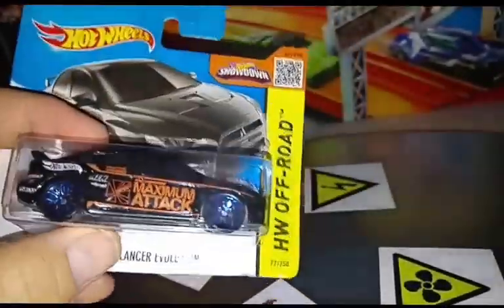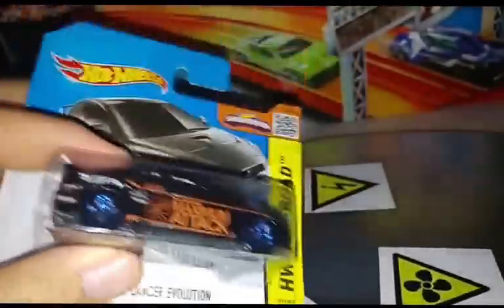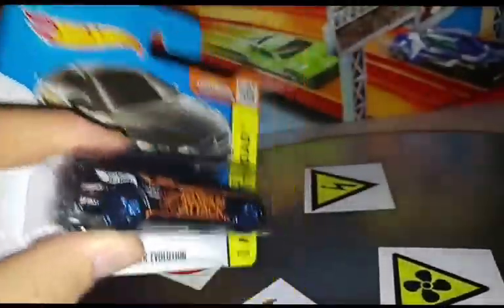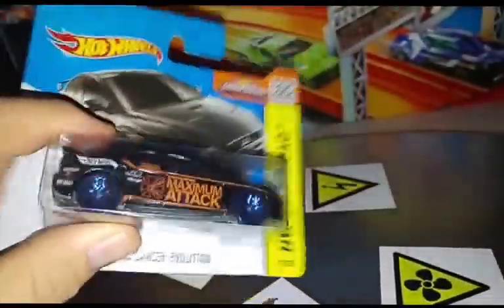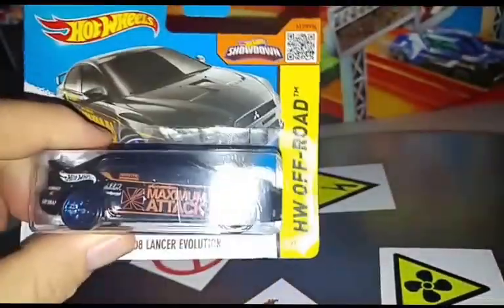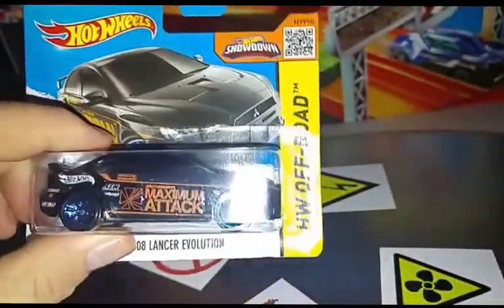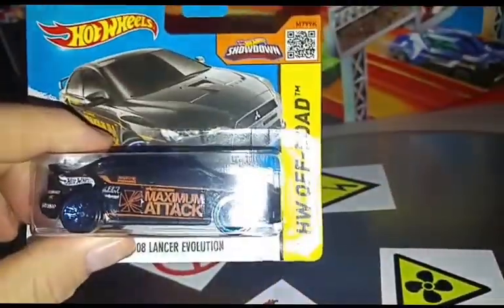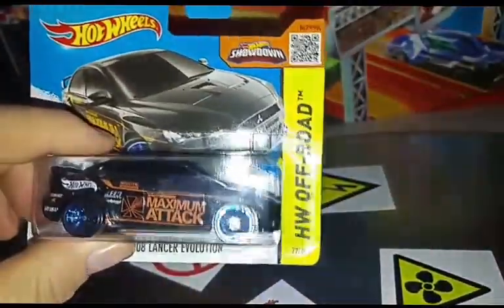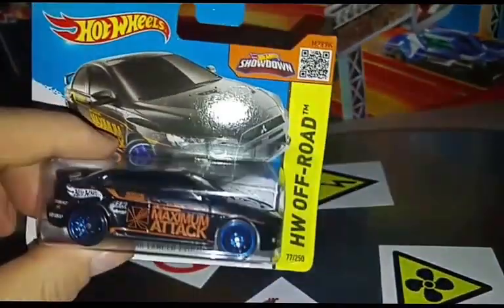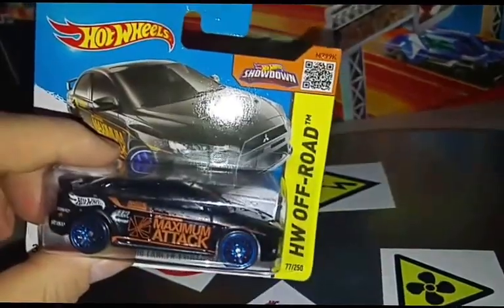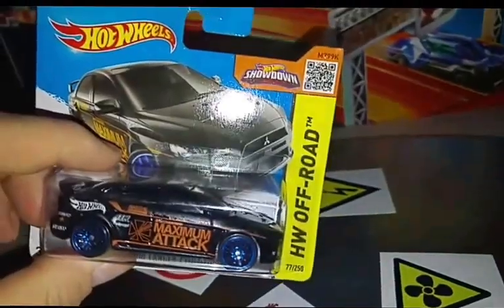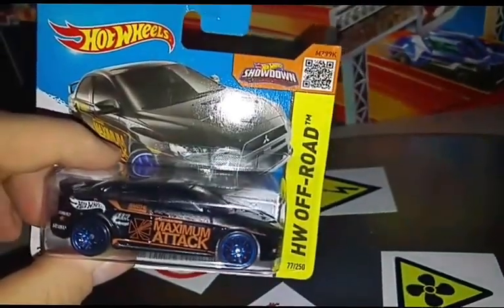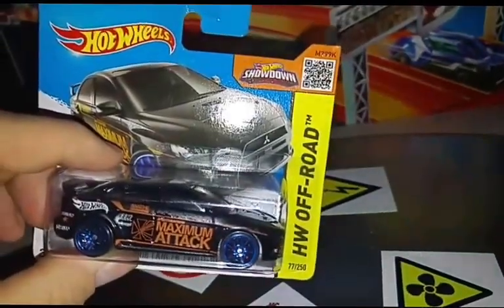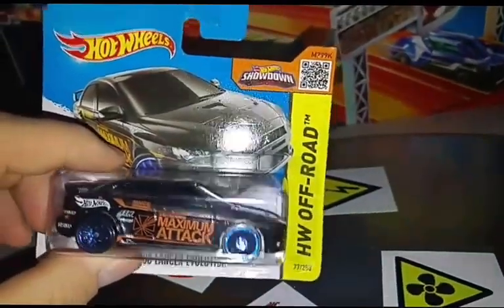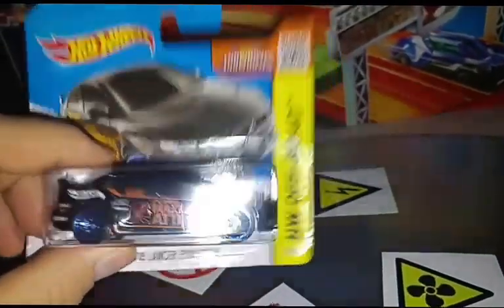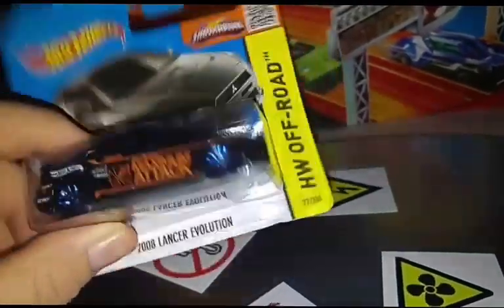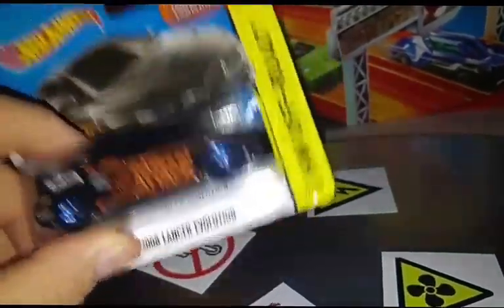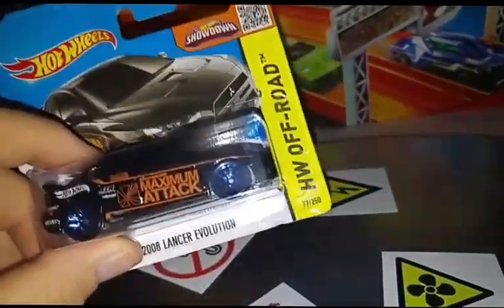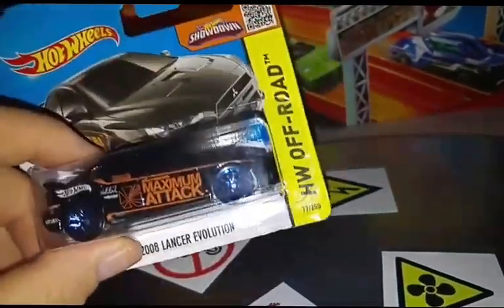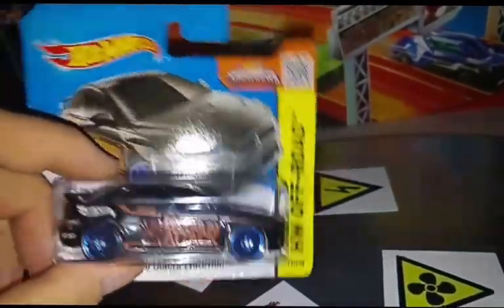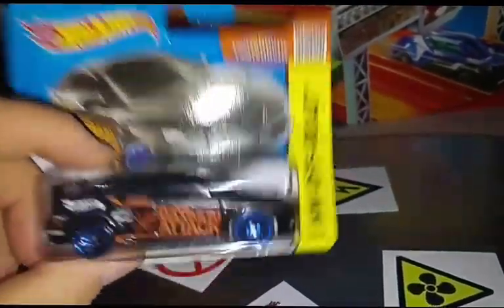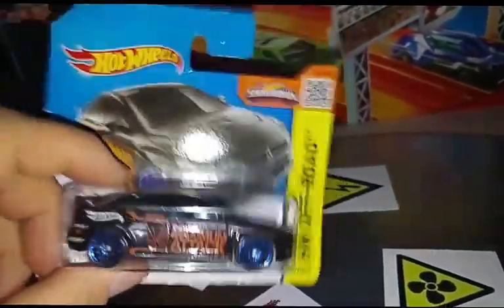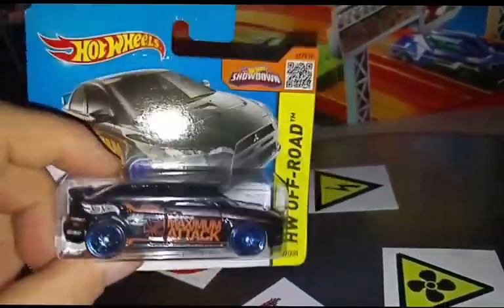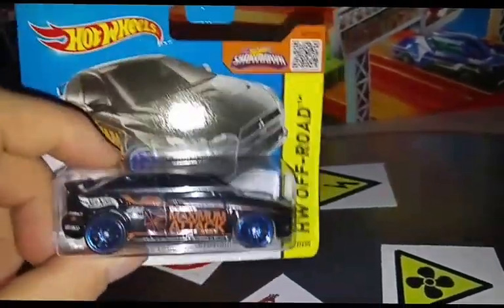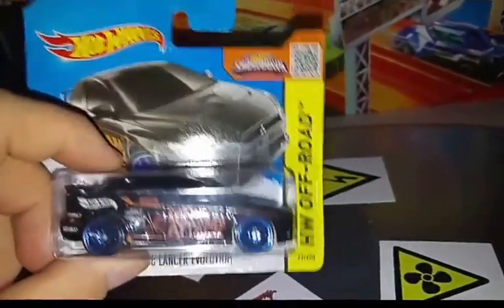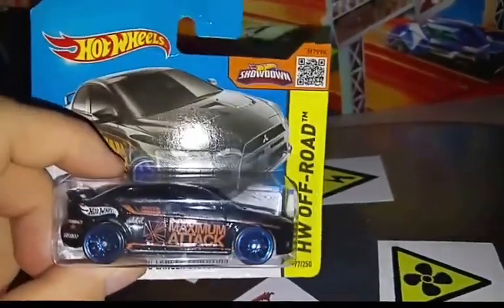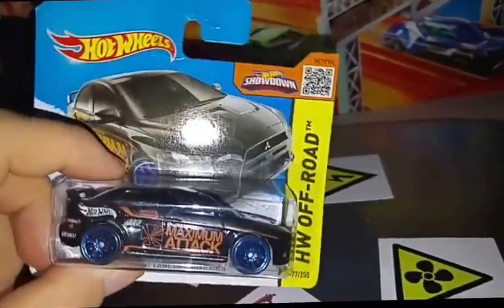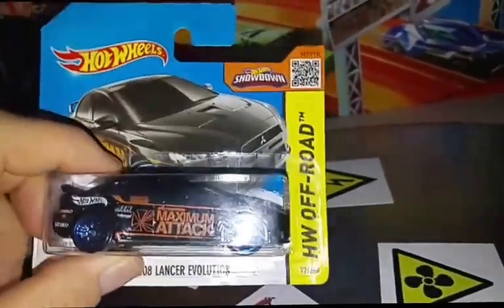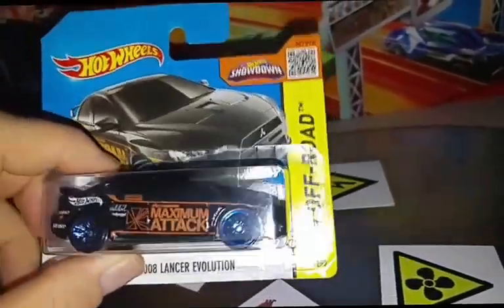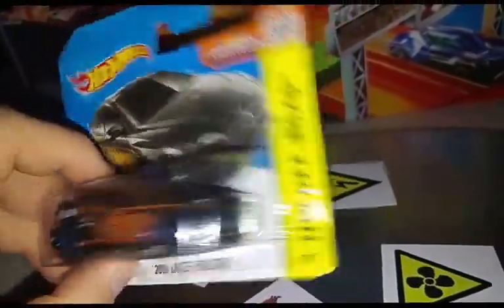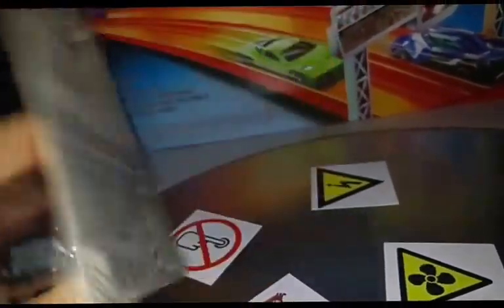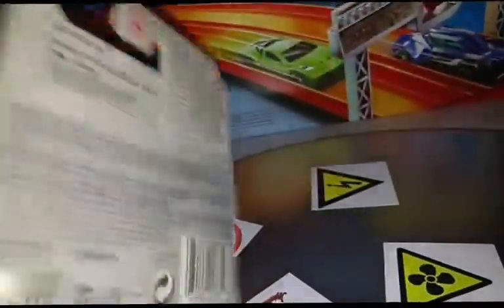And it's from the Hot Wheels off-road series, because it's four-wheel drive — it's the off-road series.